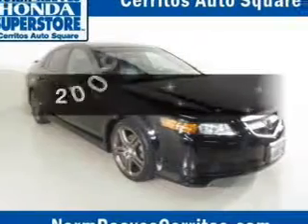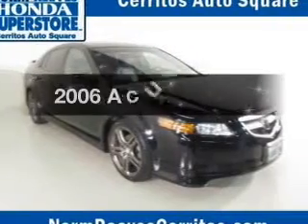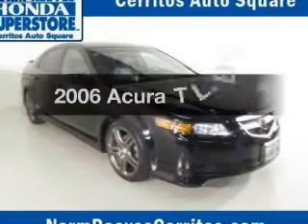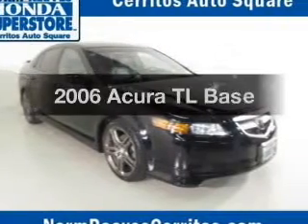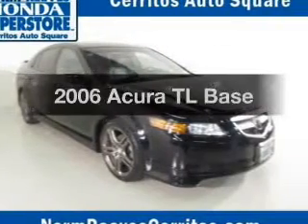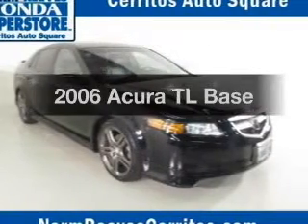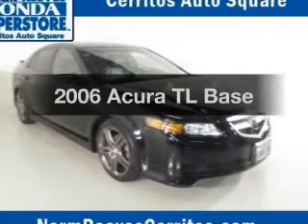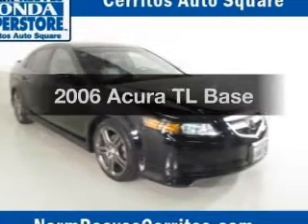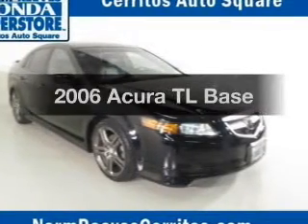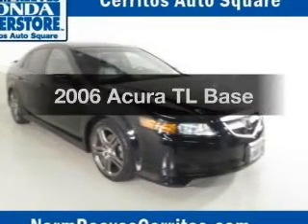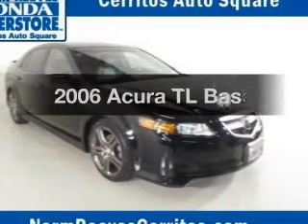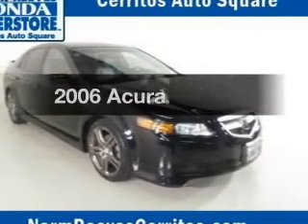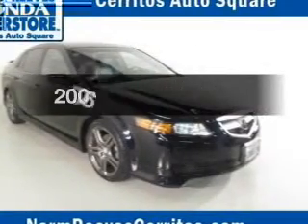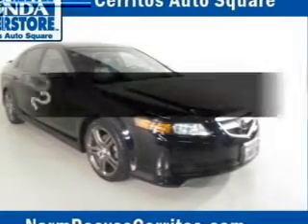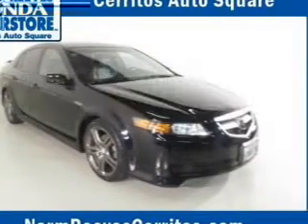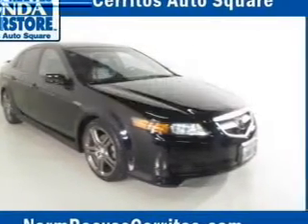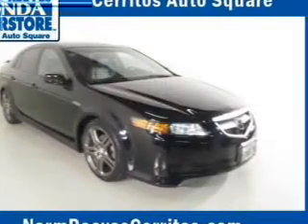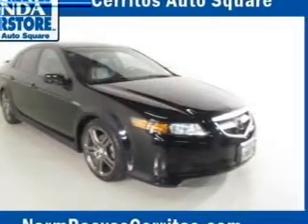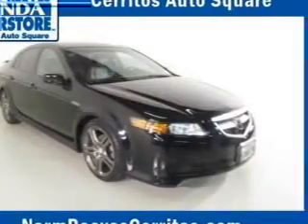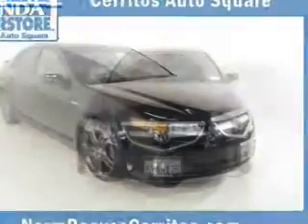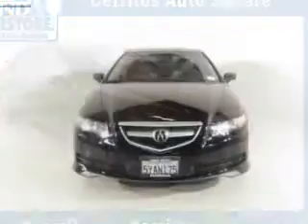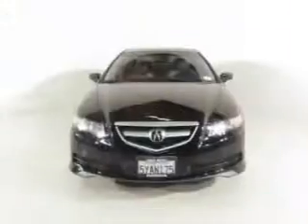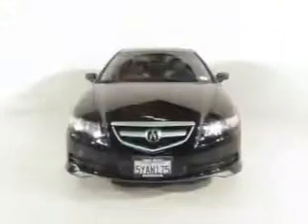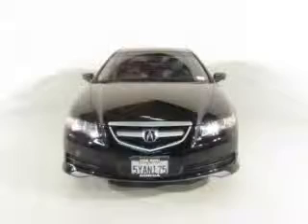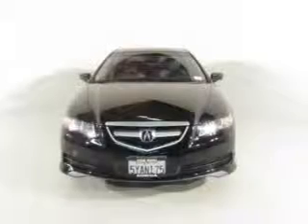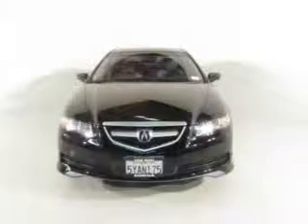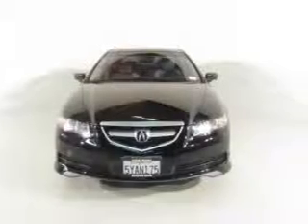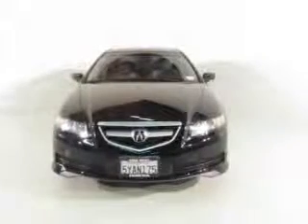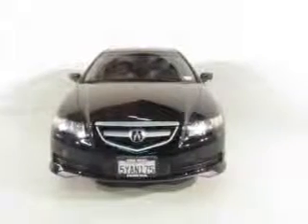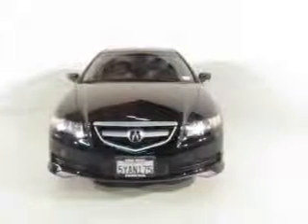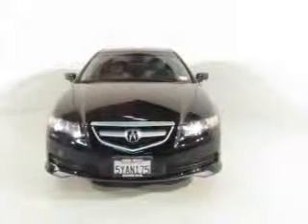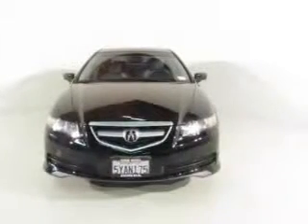Introducing the 2006 Acura TL. Travel the roads in style and comfort in this great vehicle.